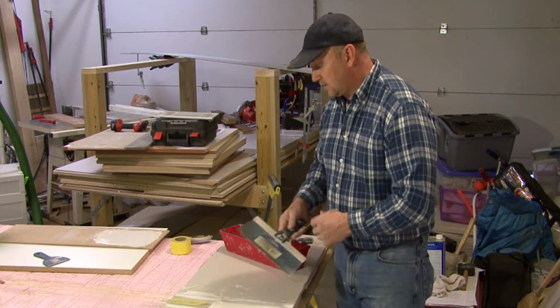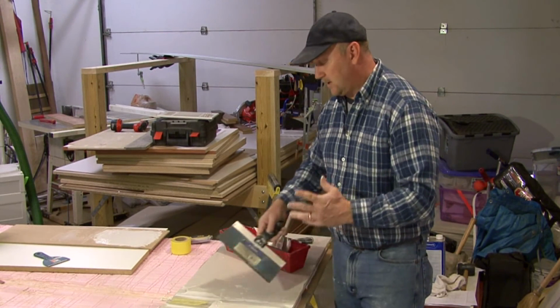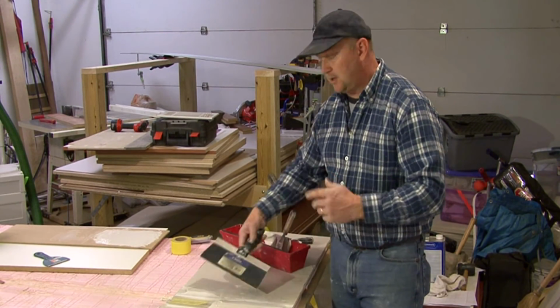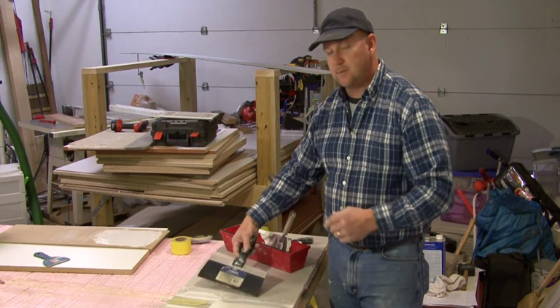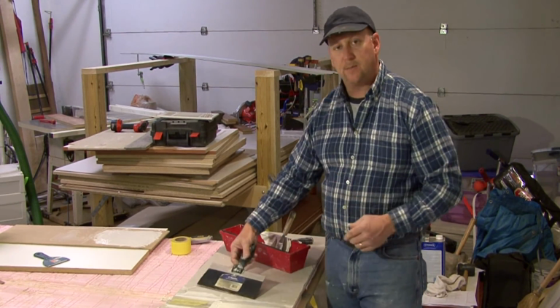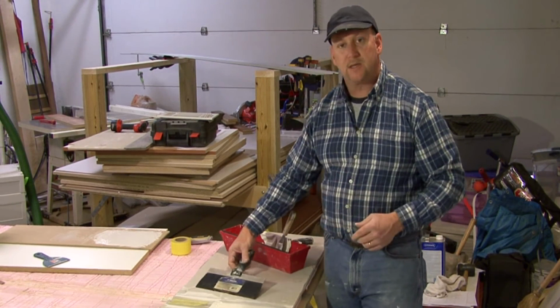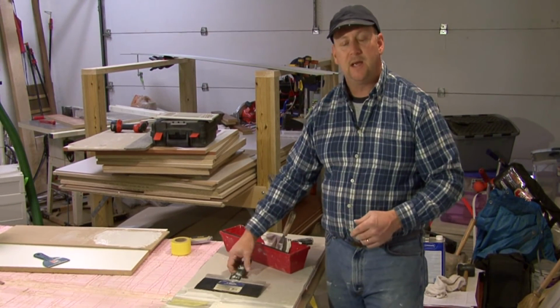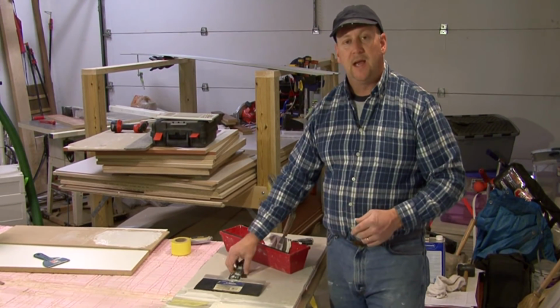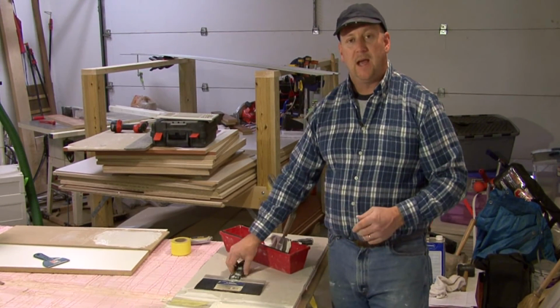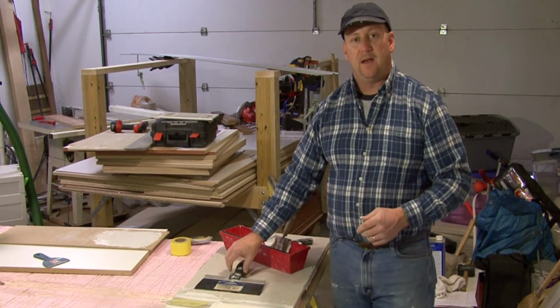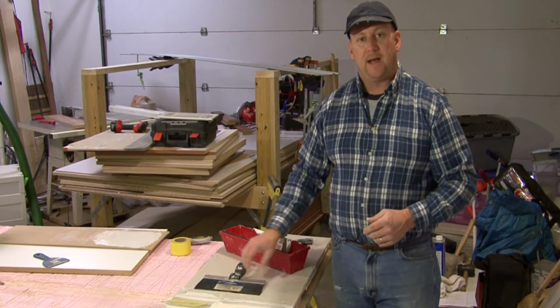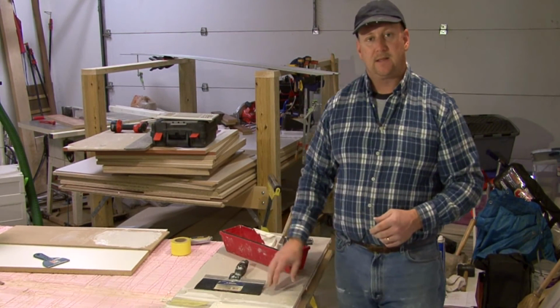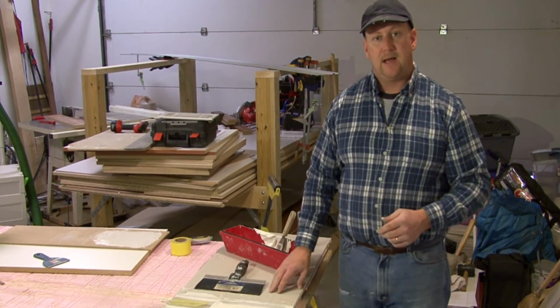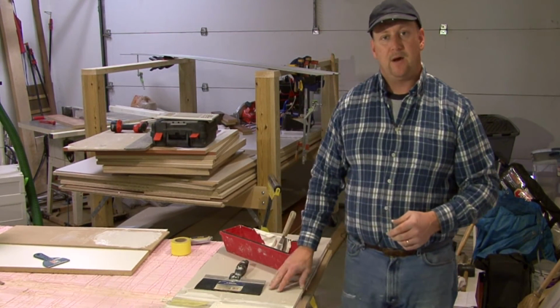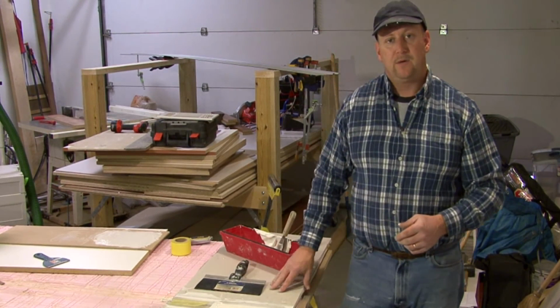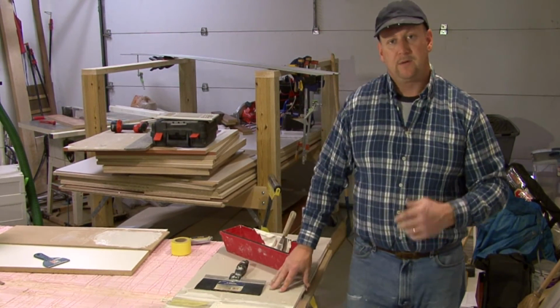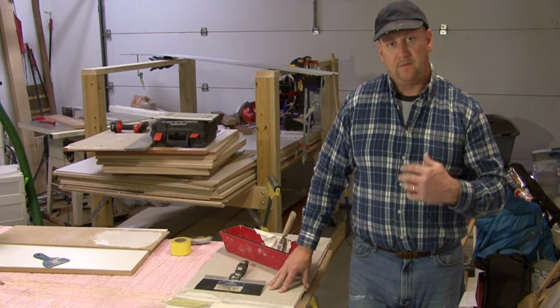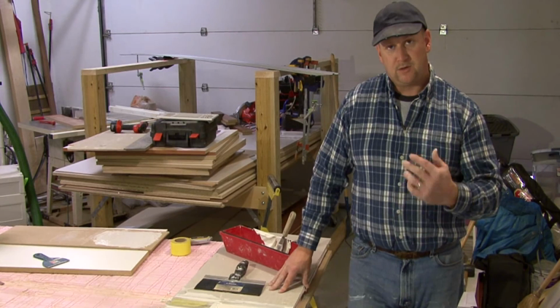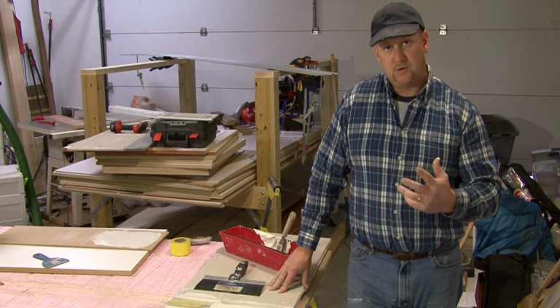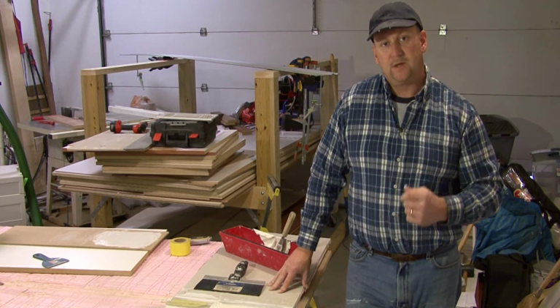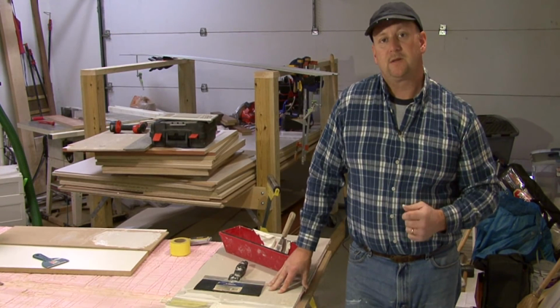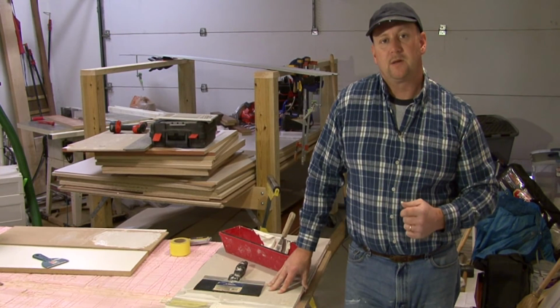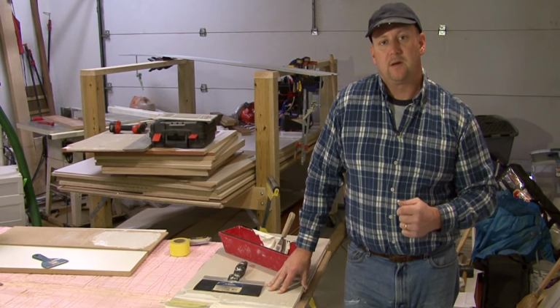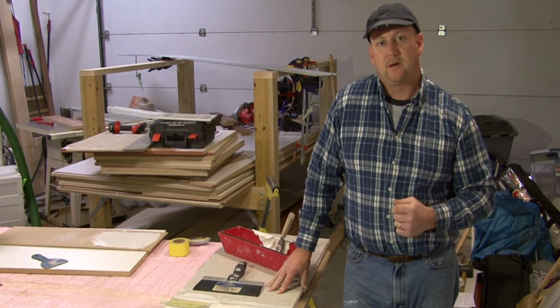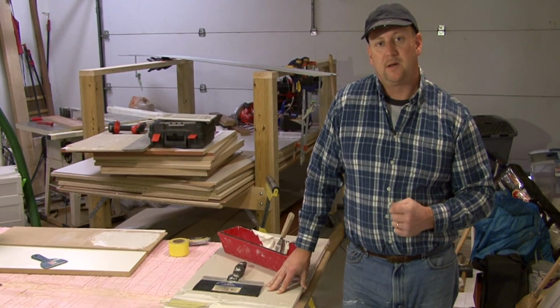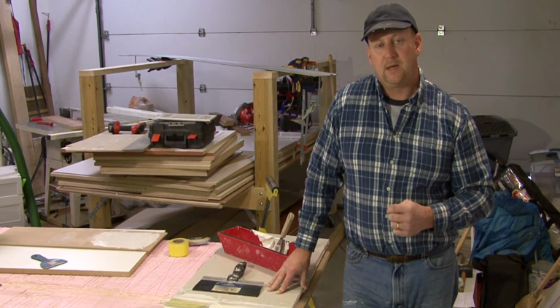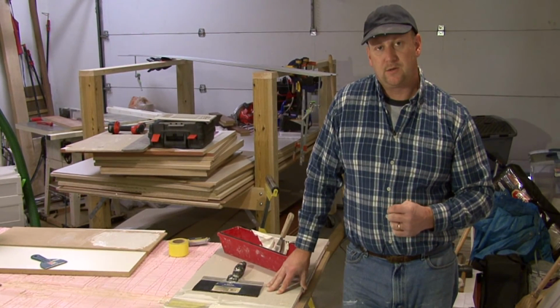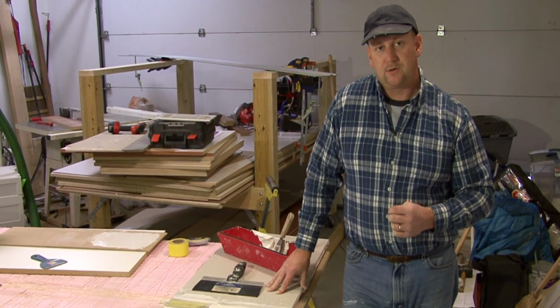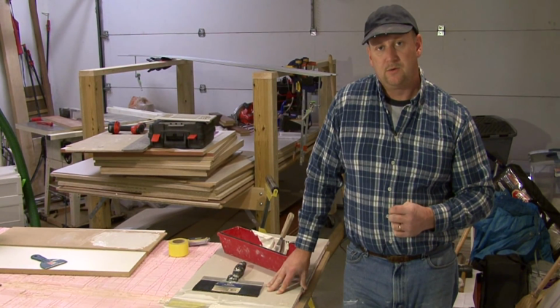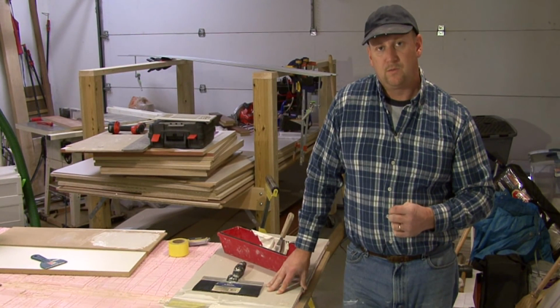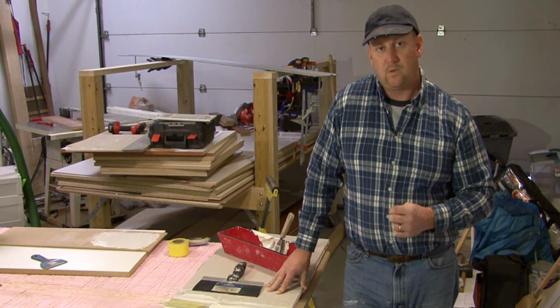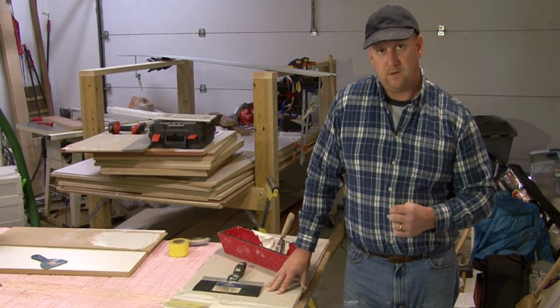So, I'm Tim Gibson, and that's how to fix joints on a textured wall. Thank you.